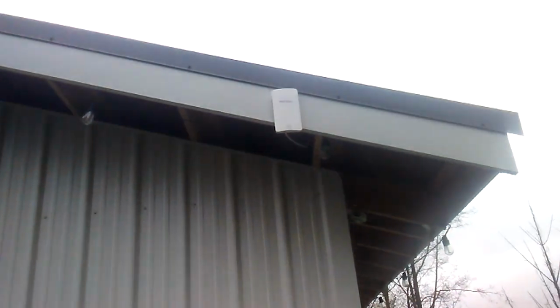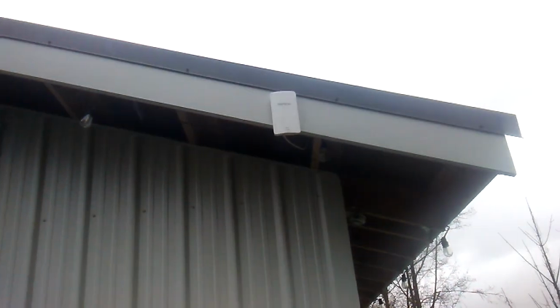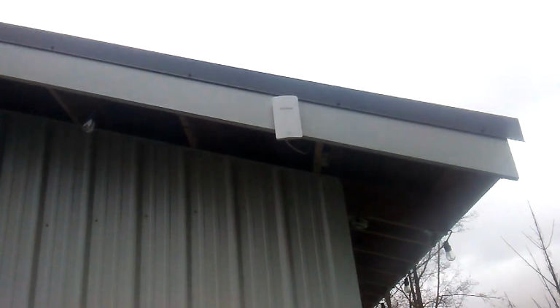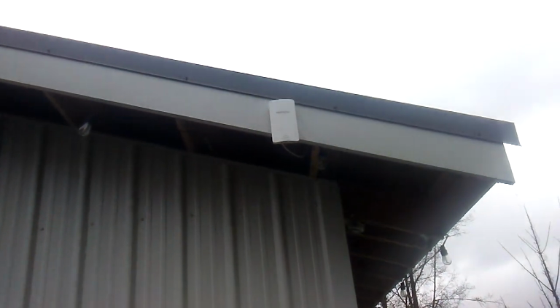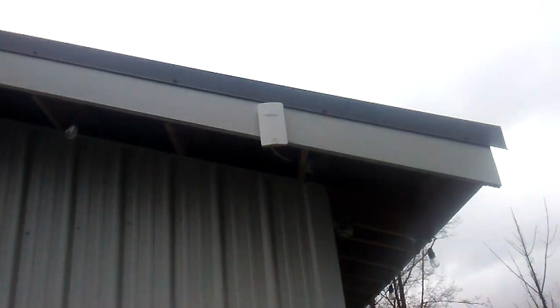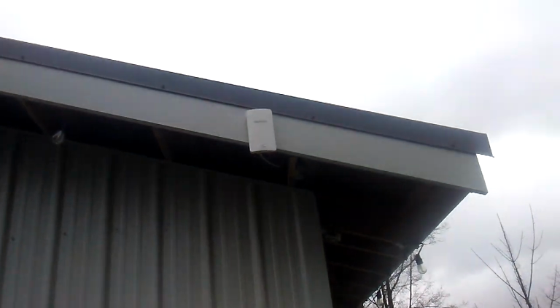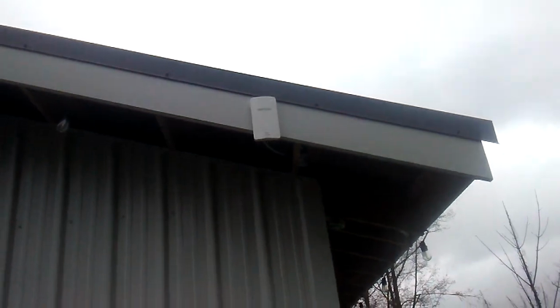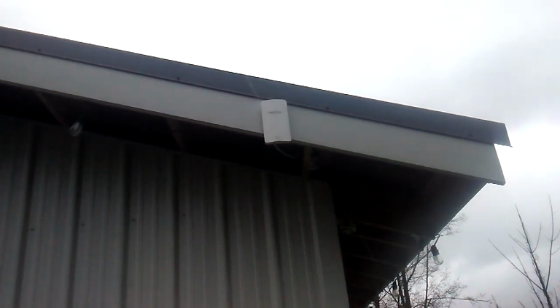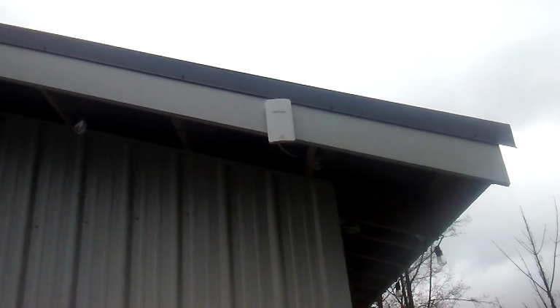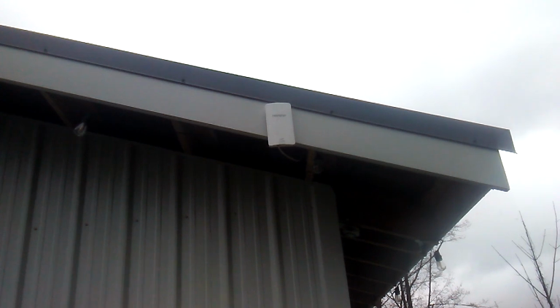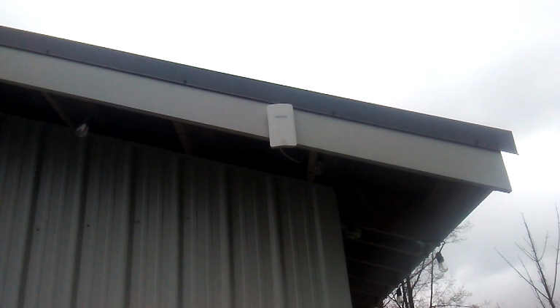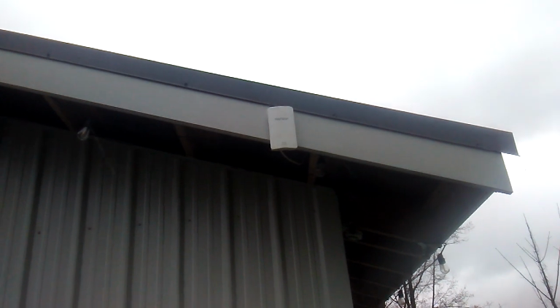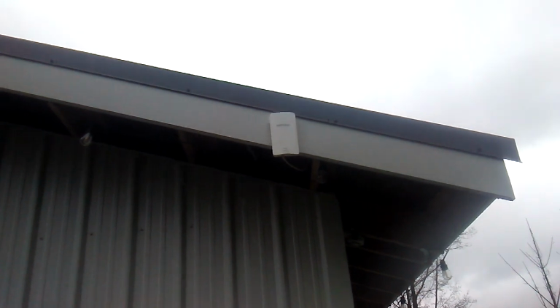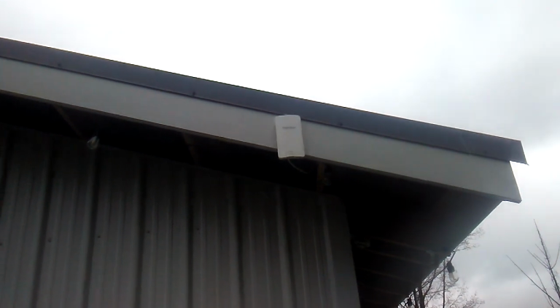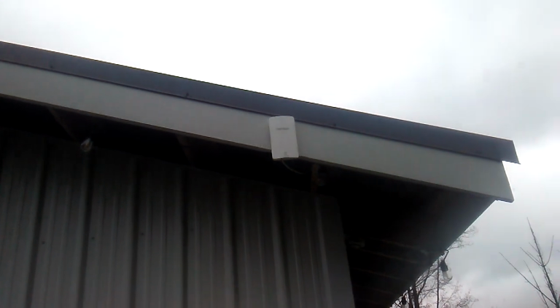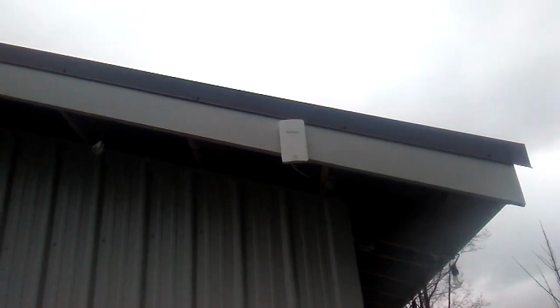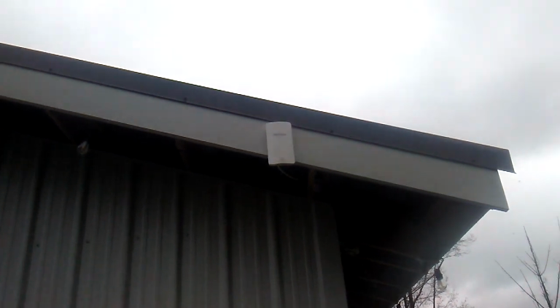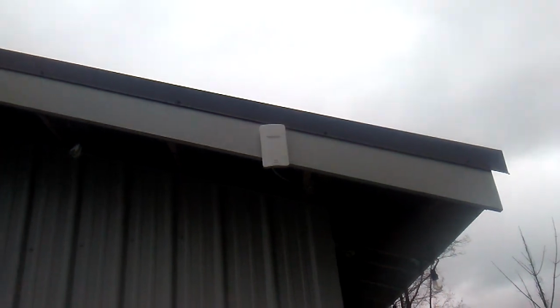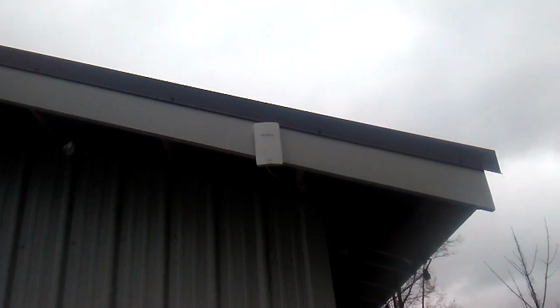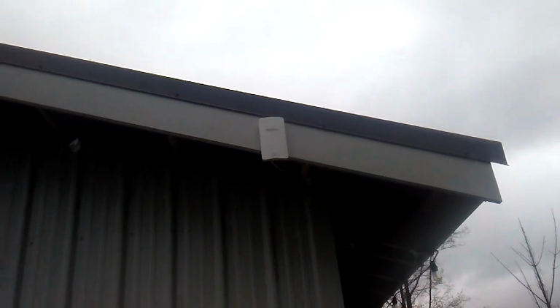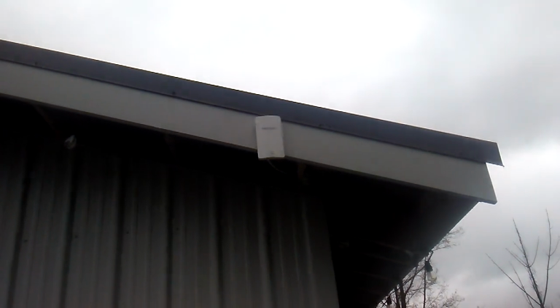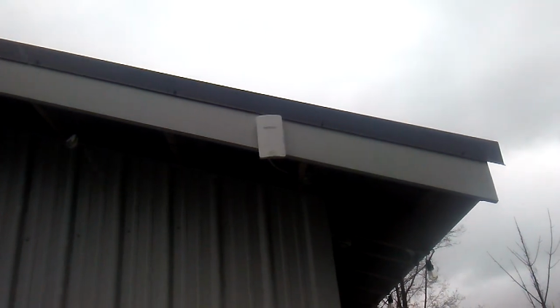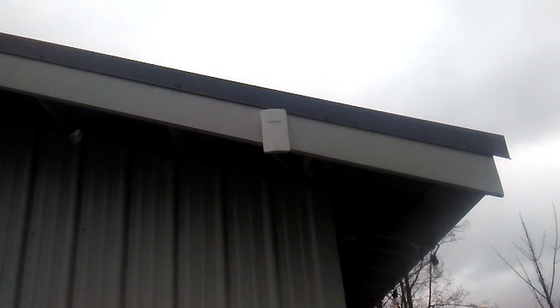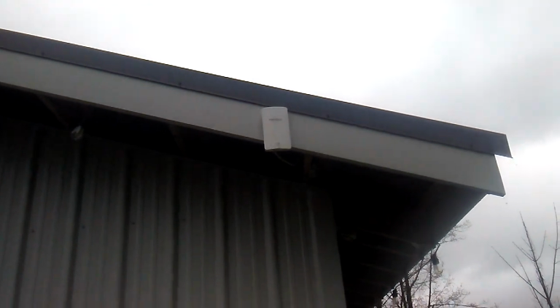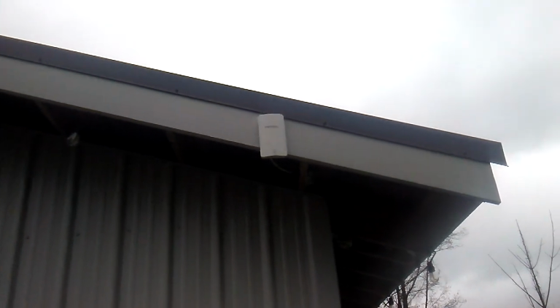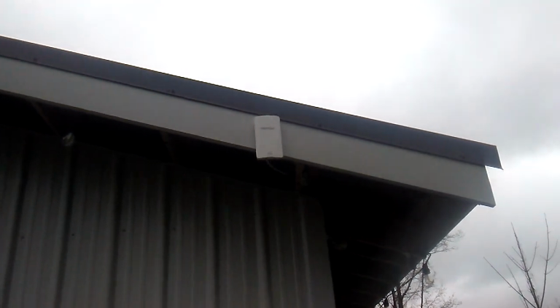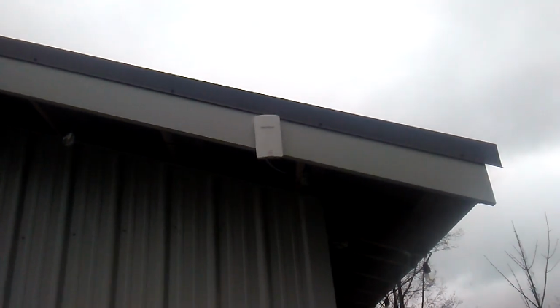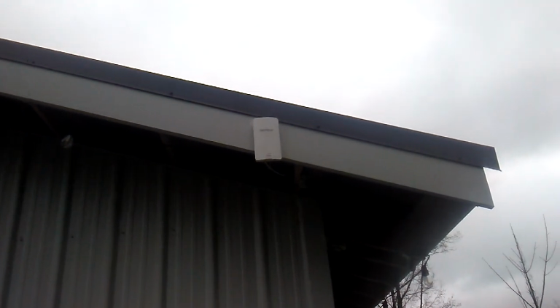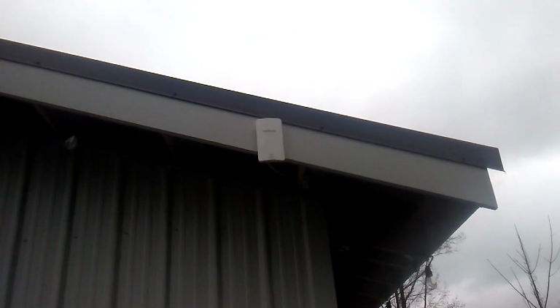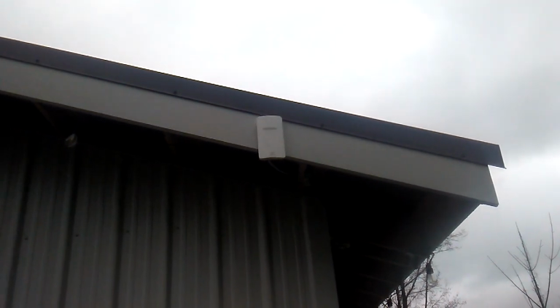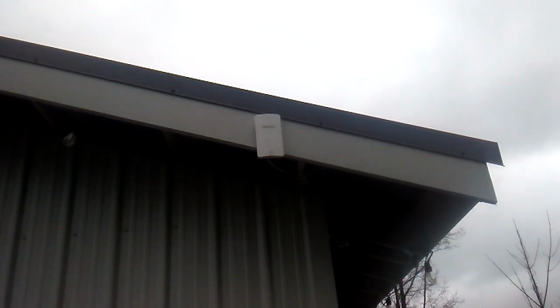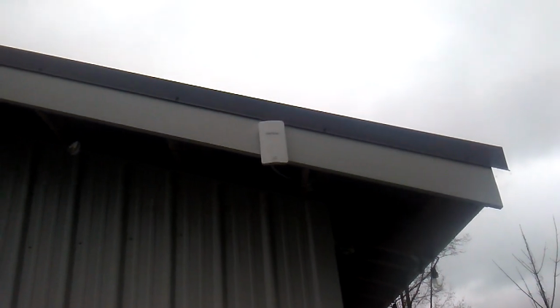And way up here, that's the TRENDnet bridge that connects this system to the main house.